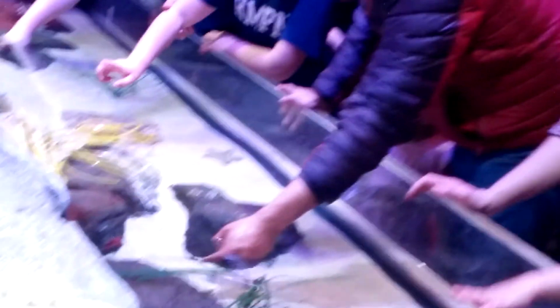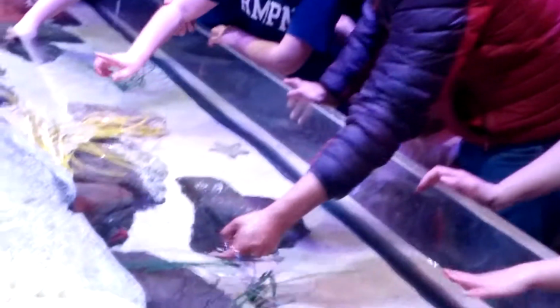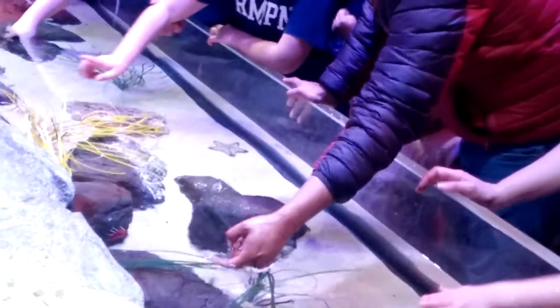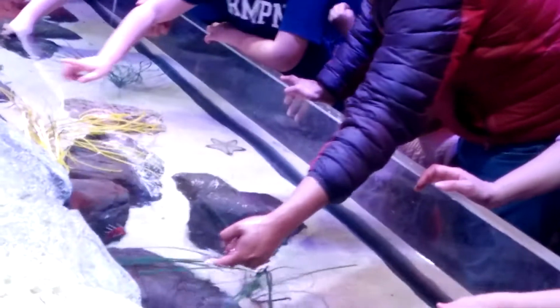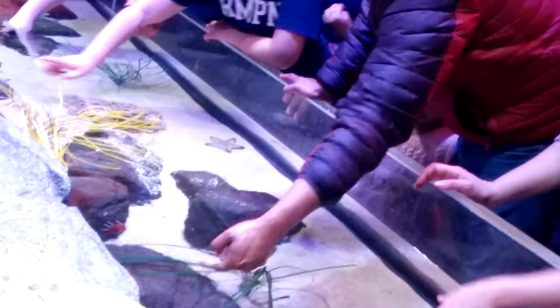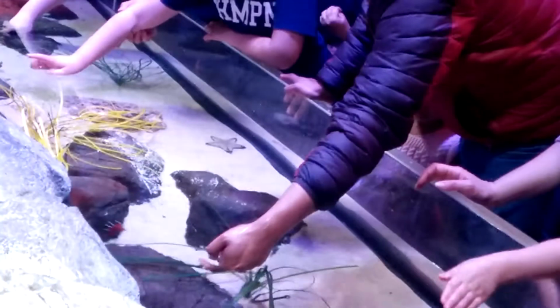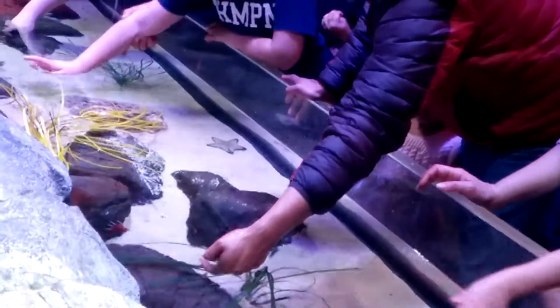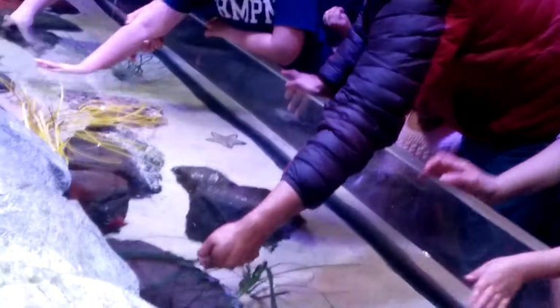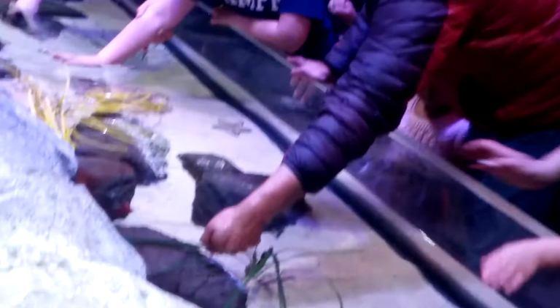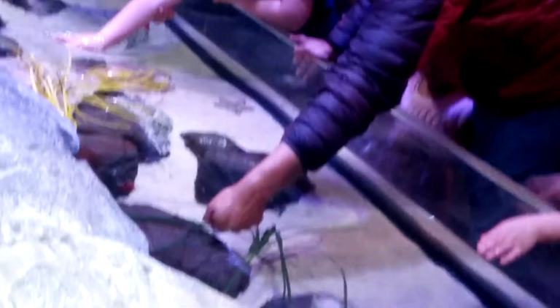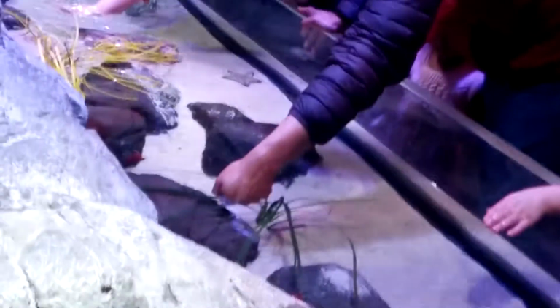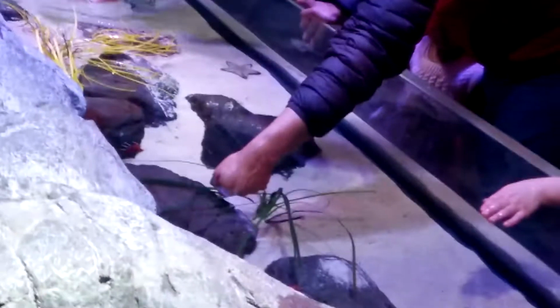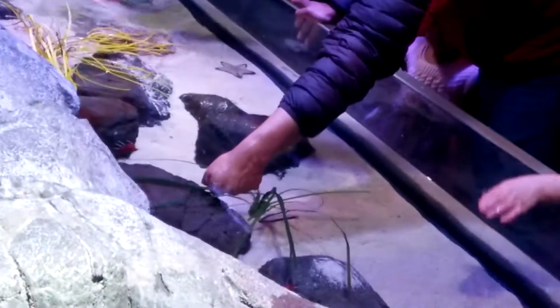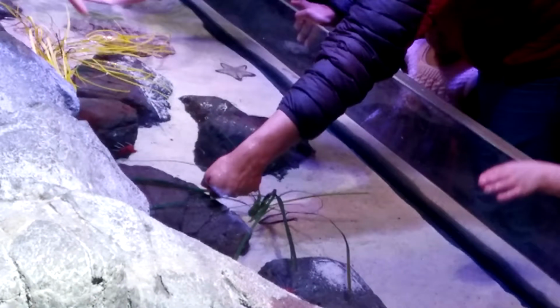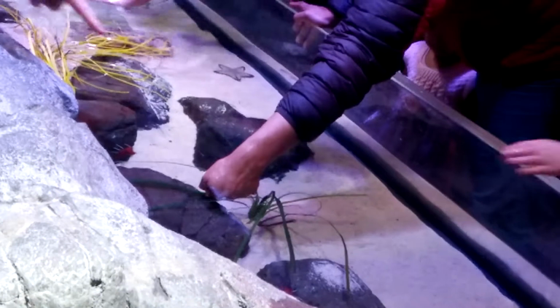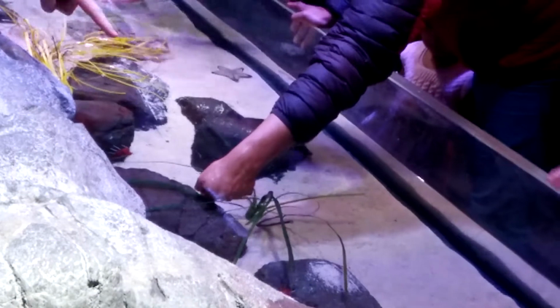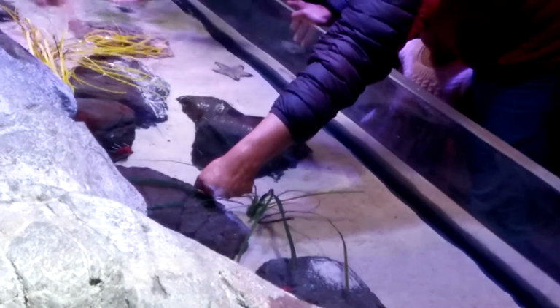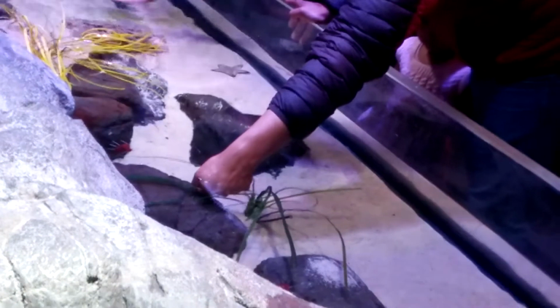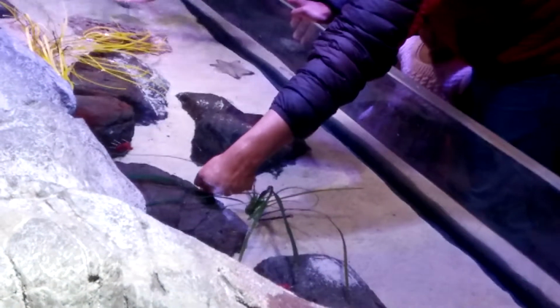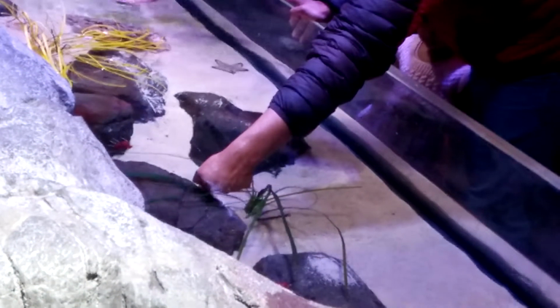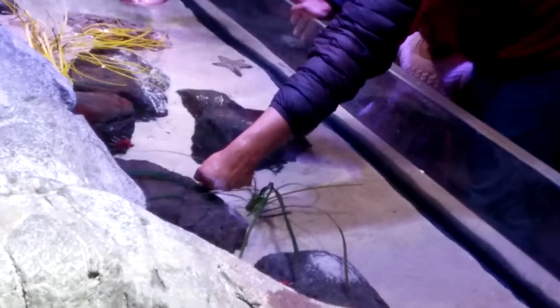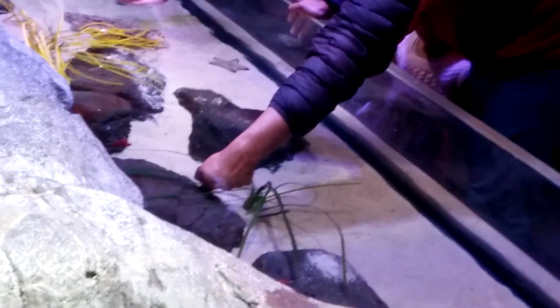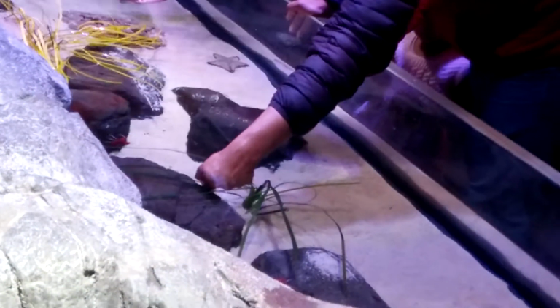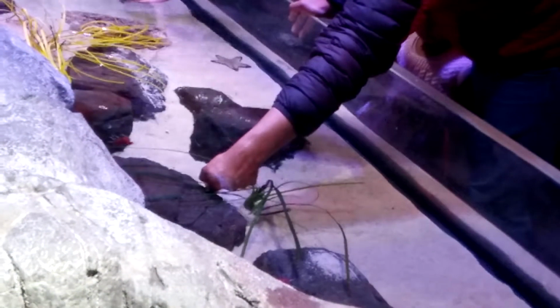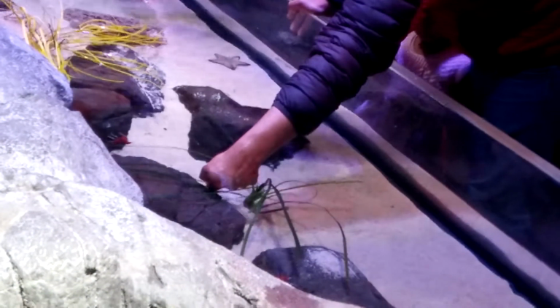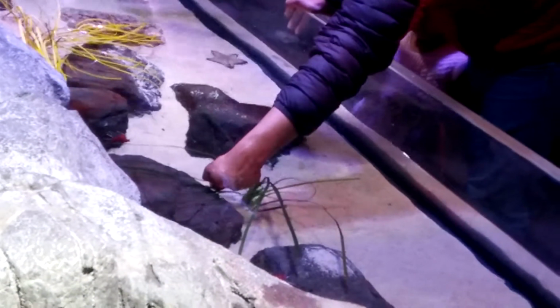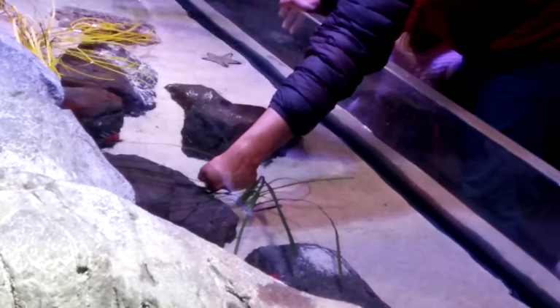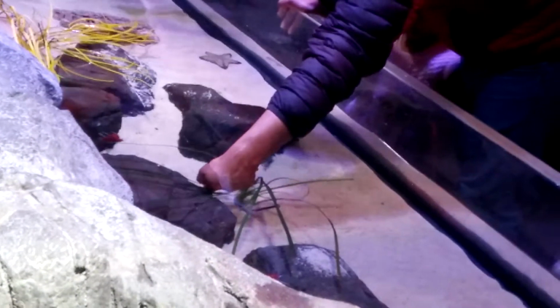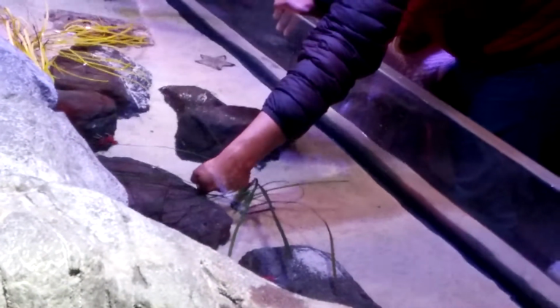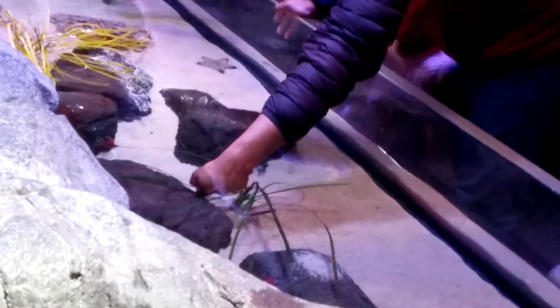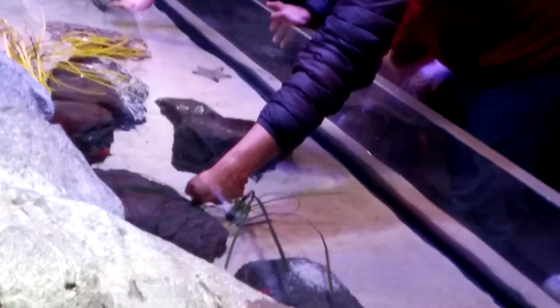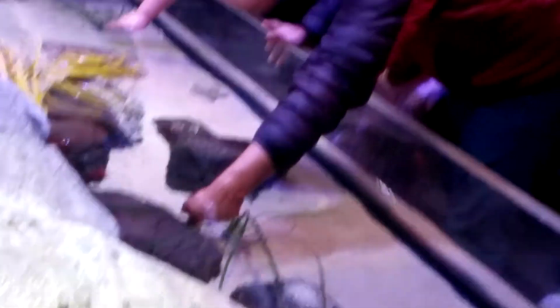So yeah, these guys are called cleaner shrimp. We've got a neon cleaner shrimp and a scarlet cleaner shrimp — these are some of the most dramatic that I have.